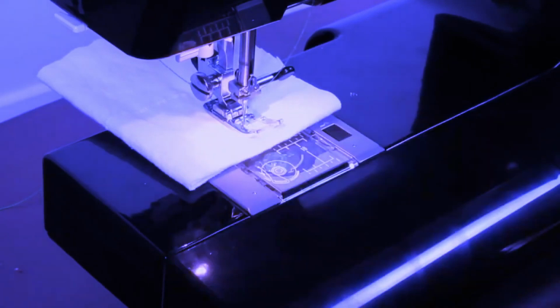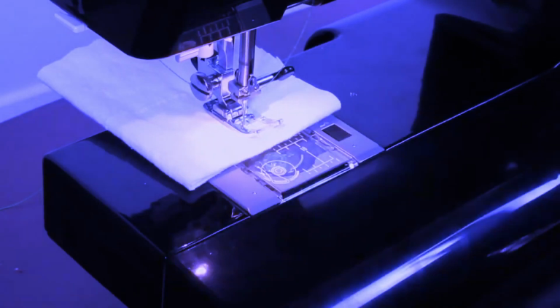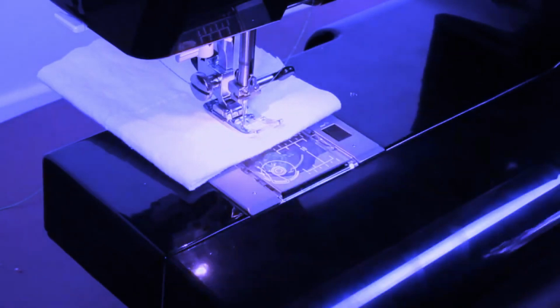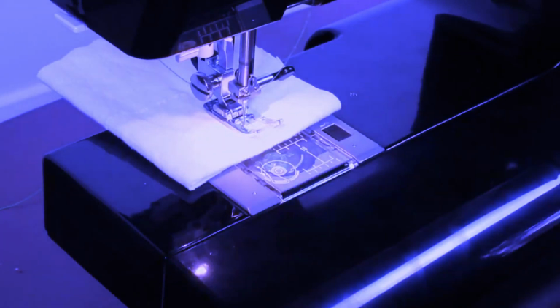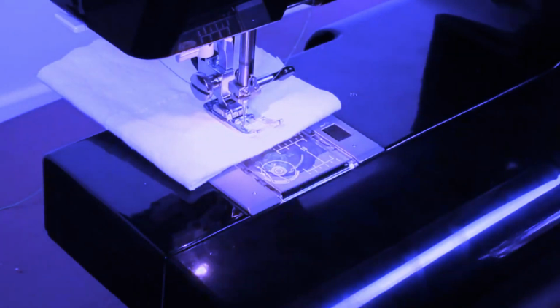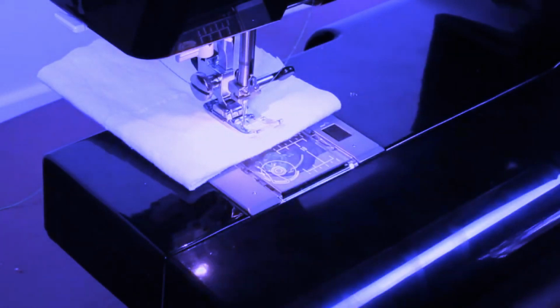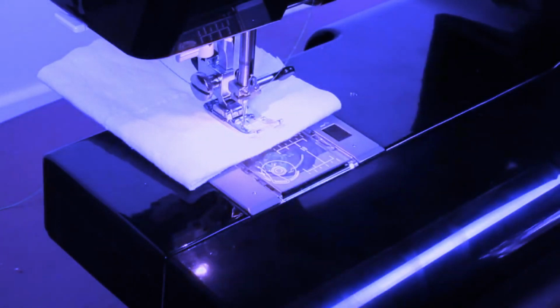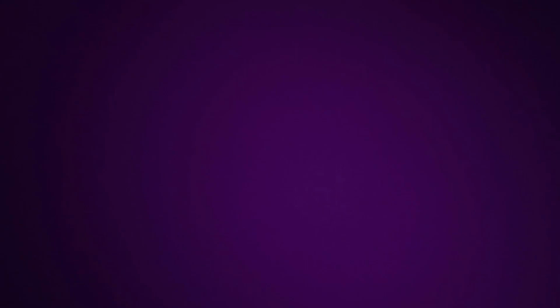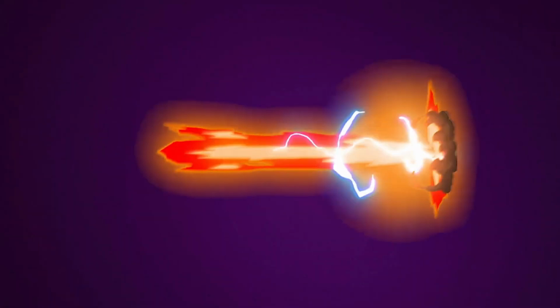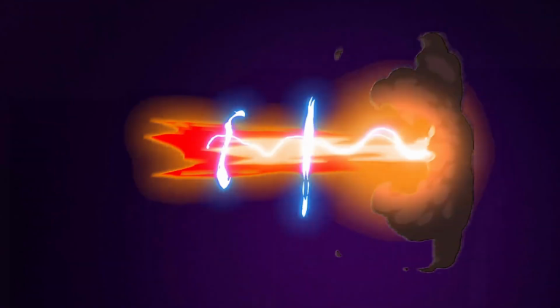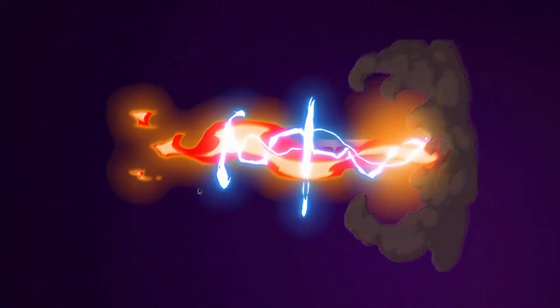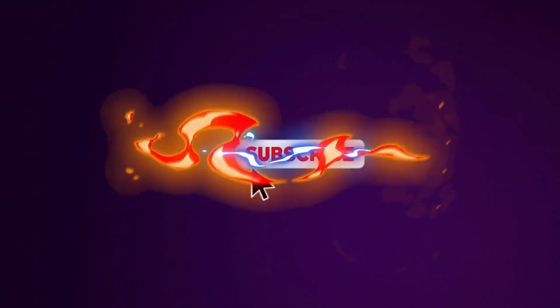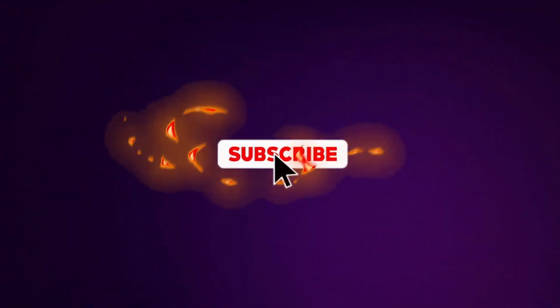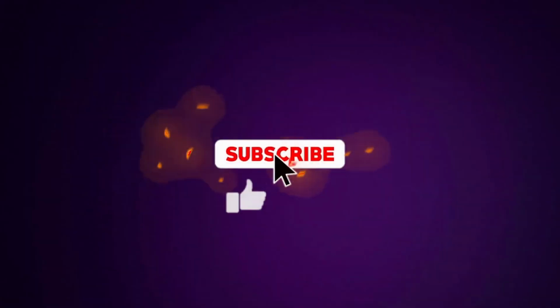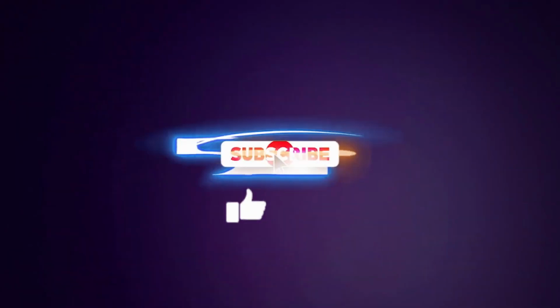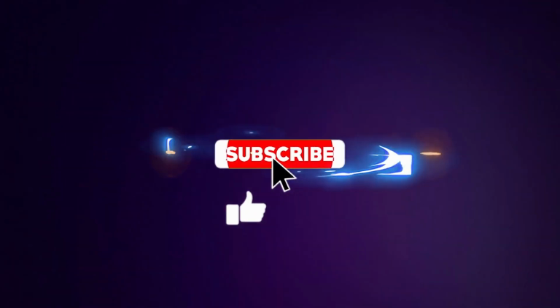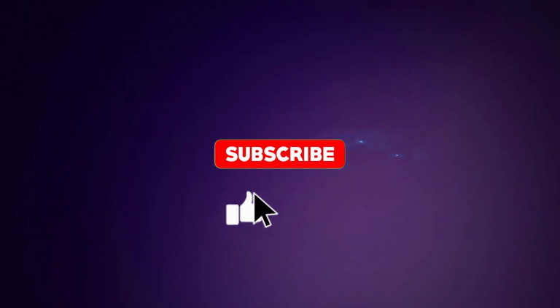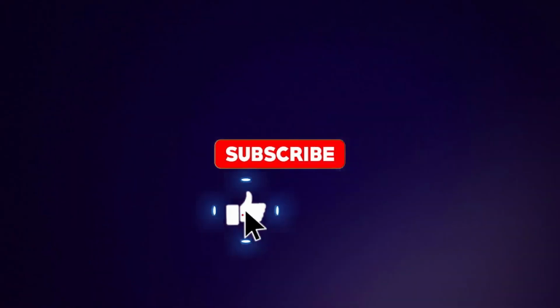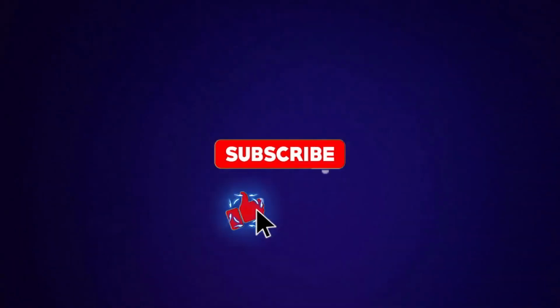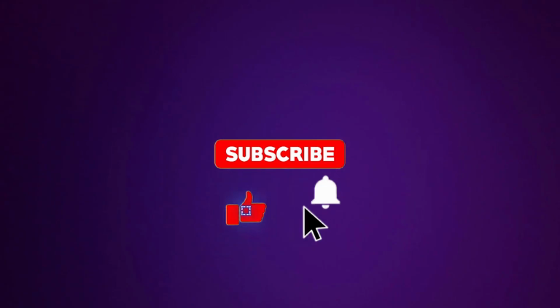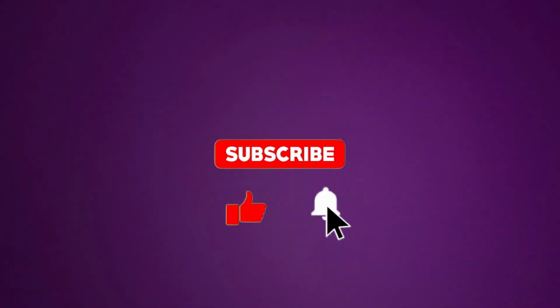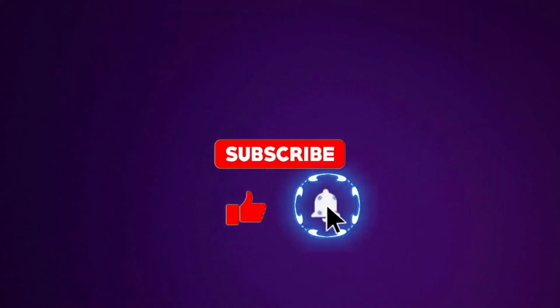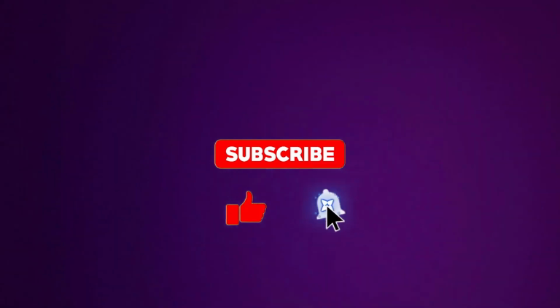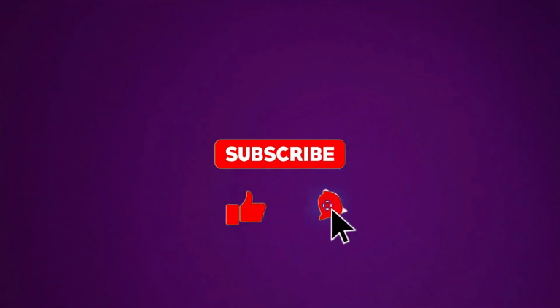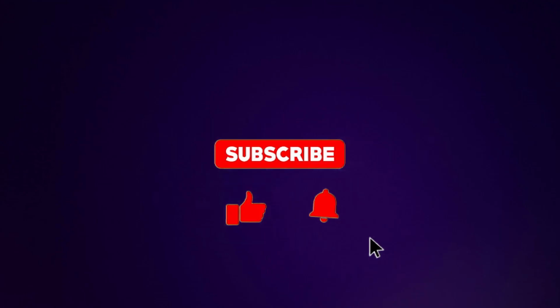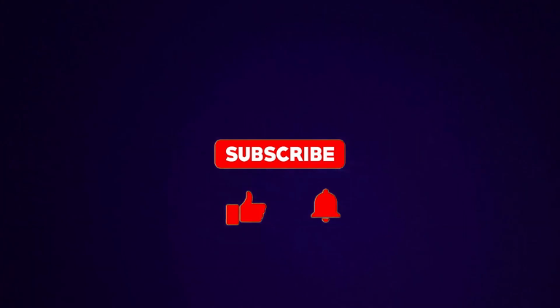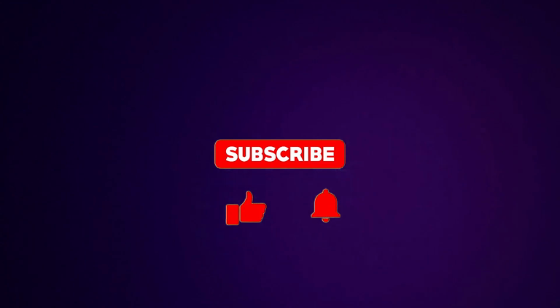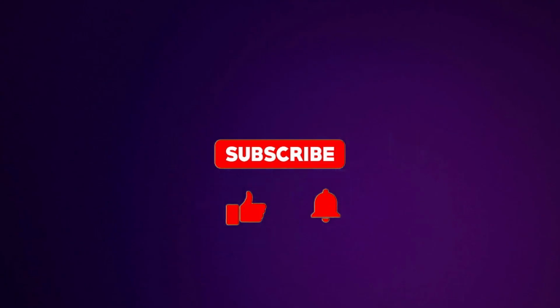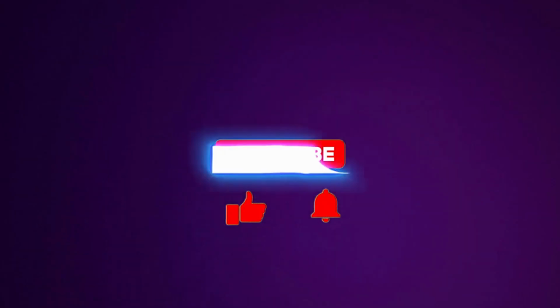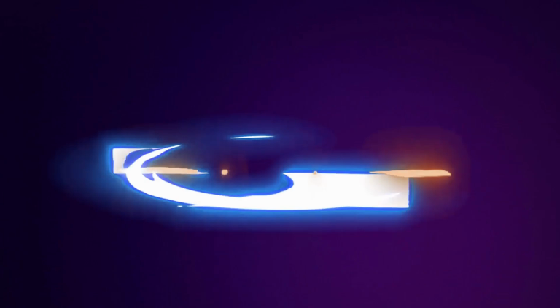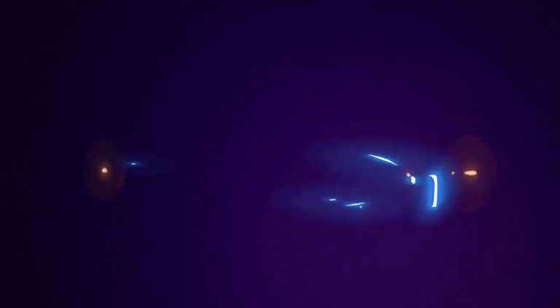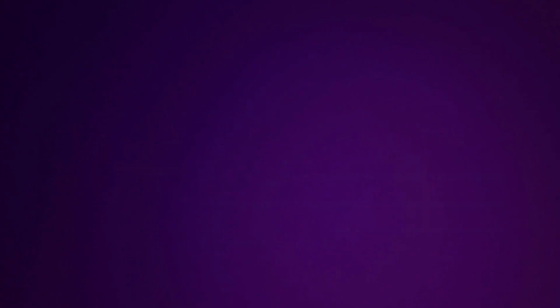Before we get into talking about everything, please do subscribe and tap that notification bell to receive updates.